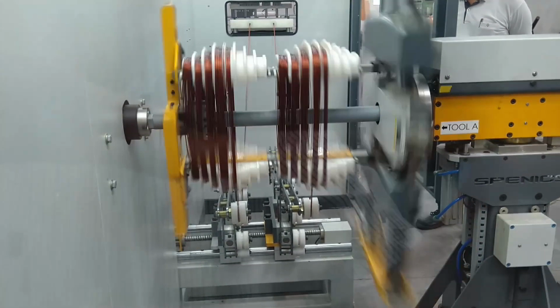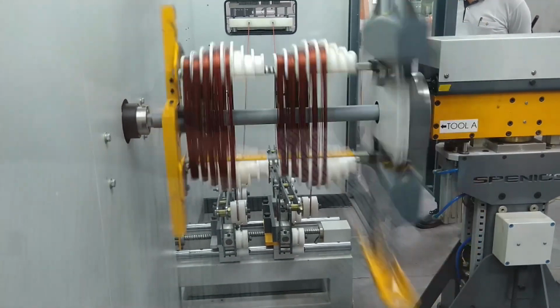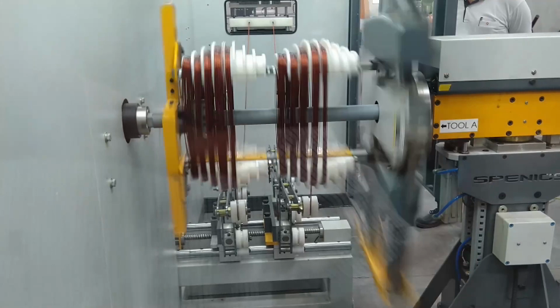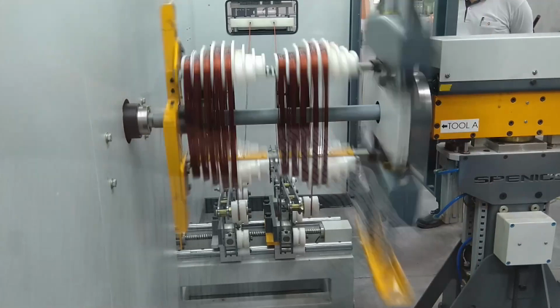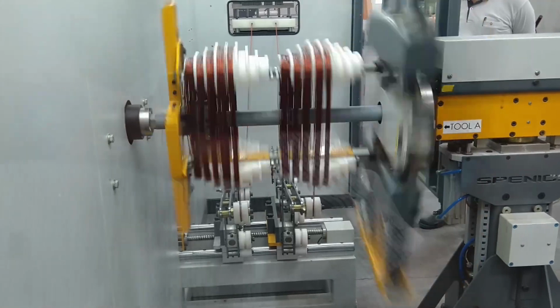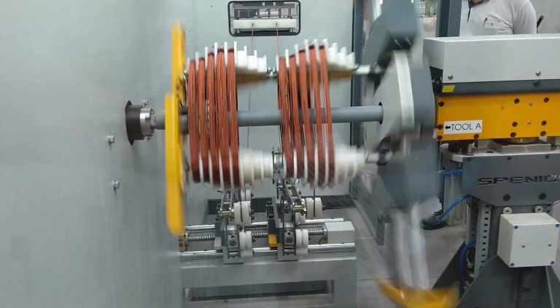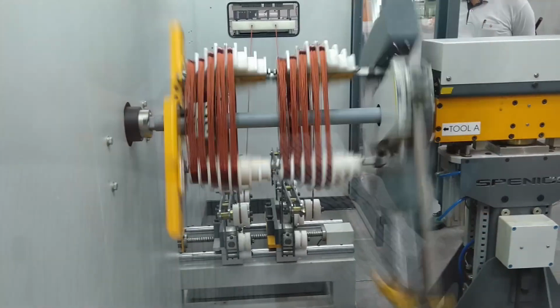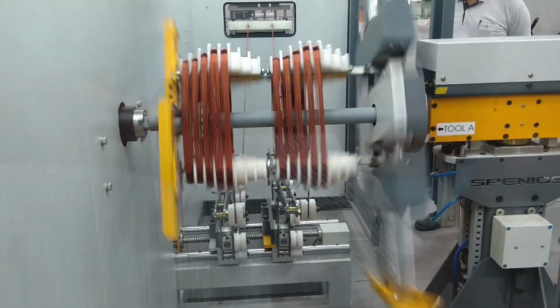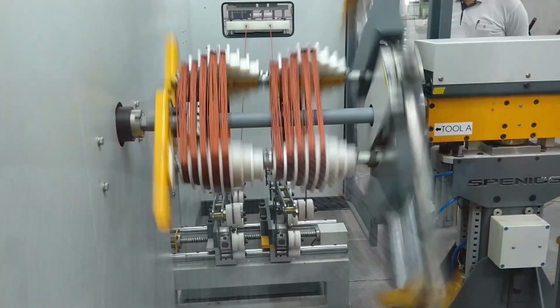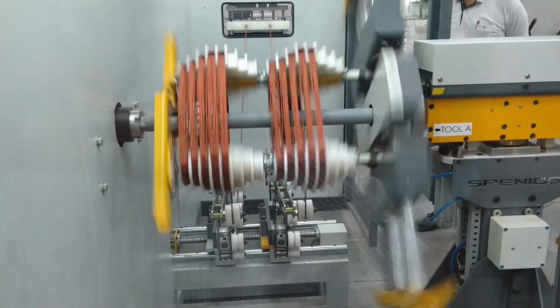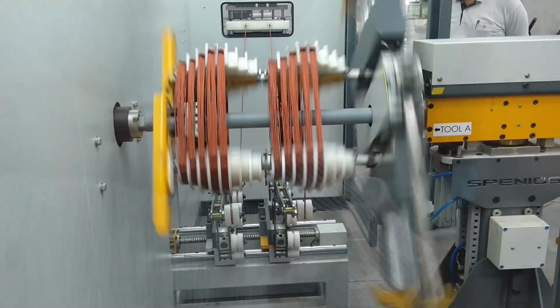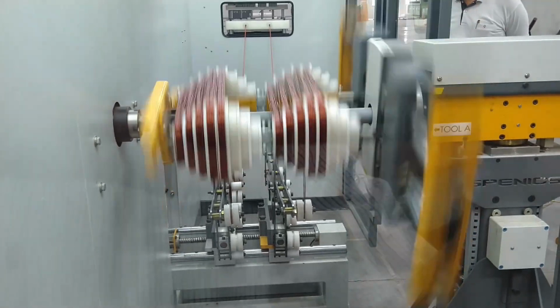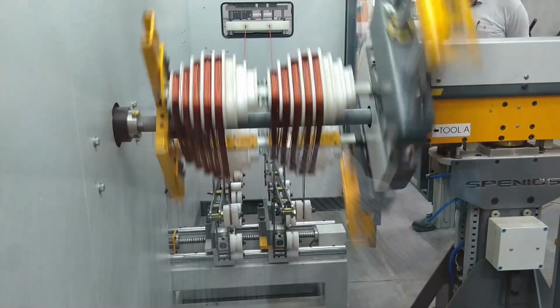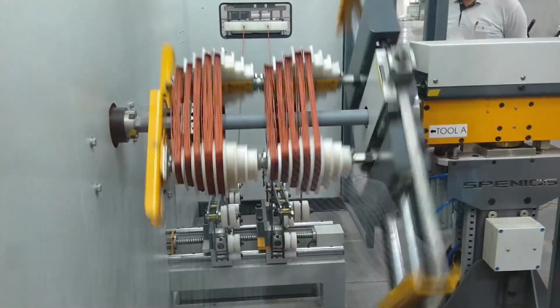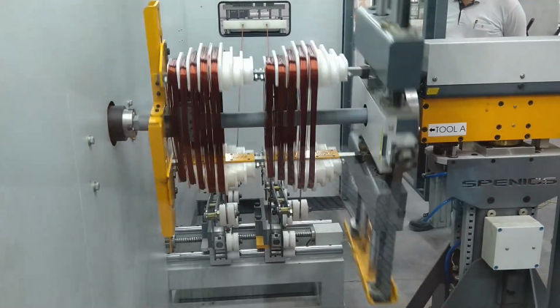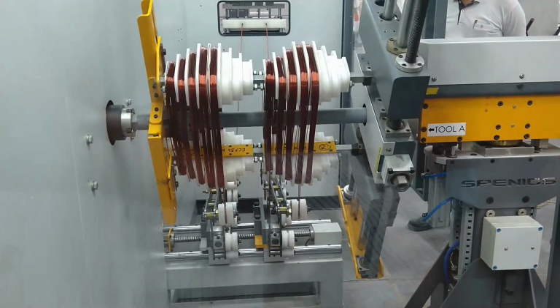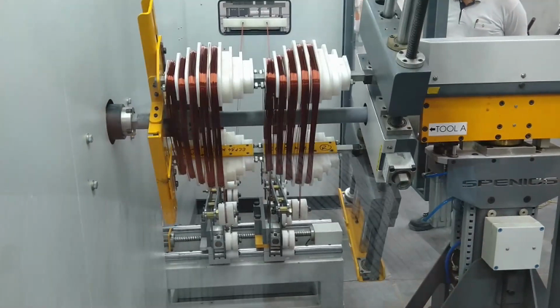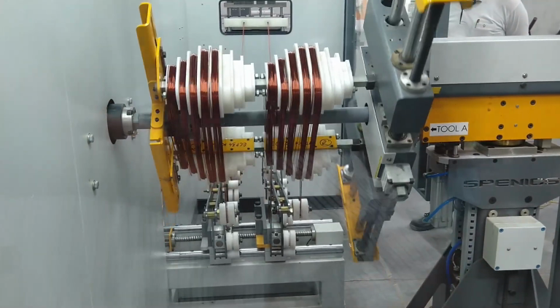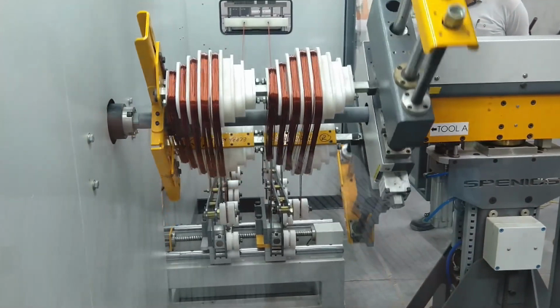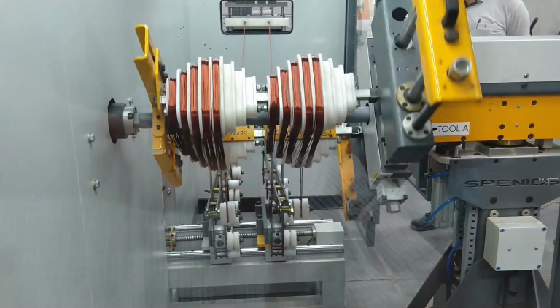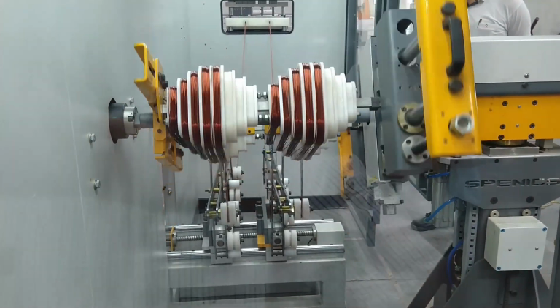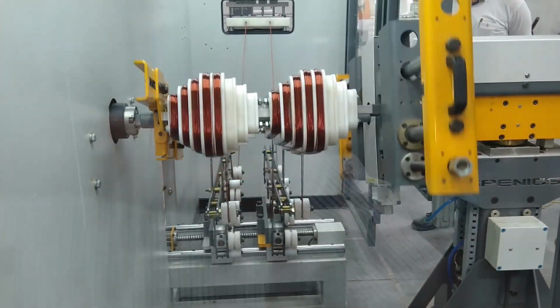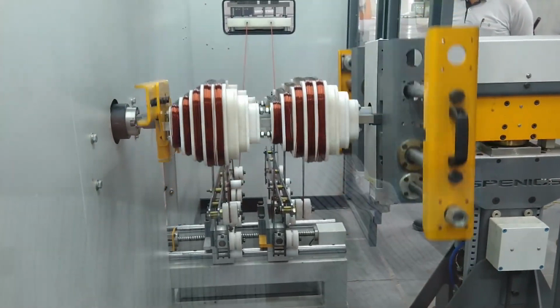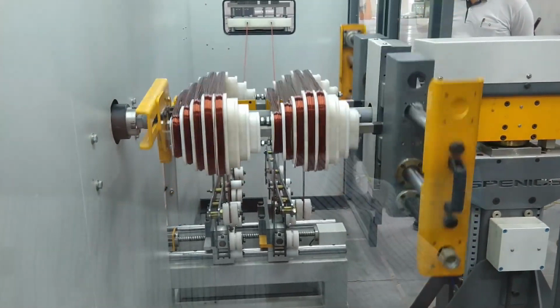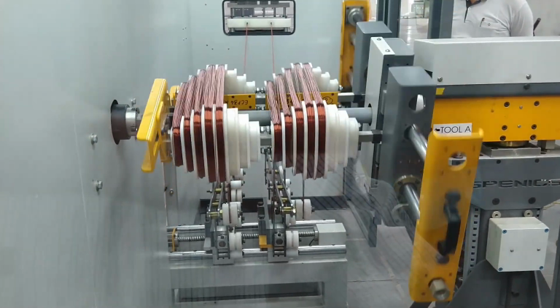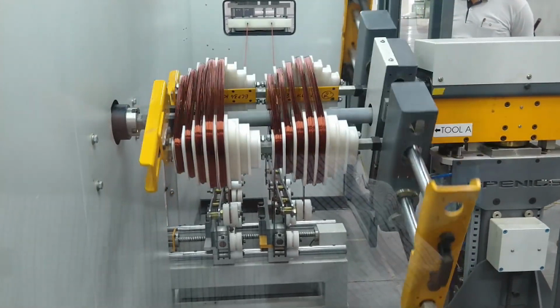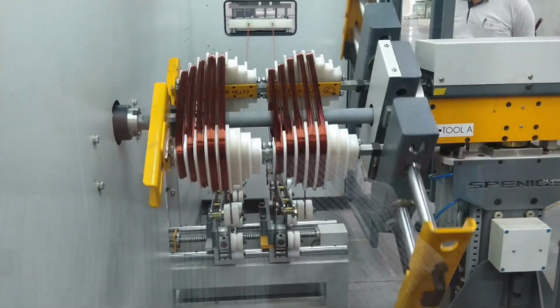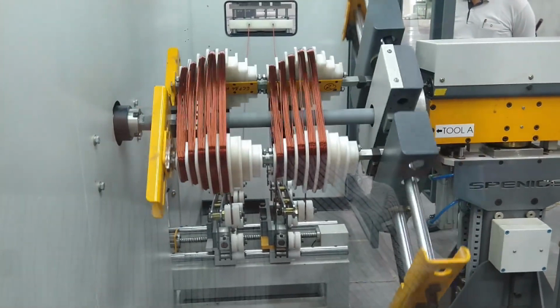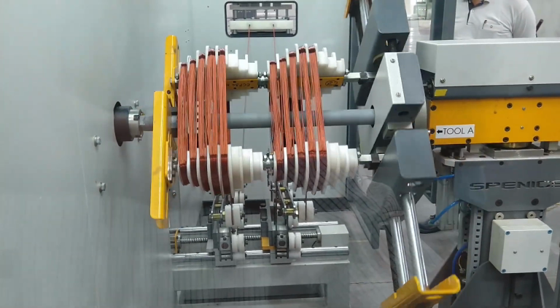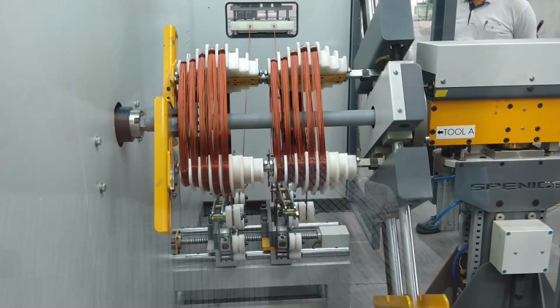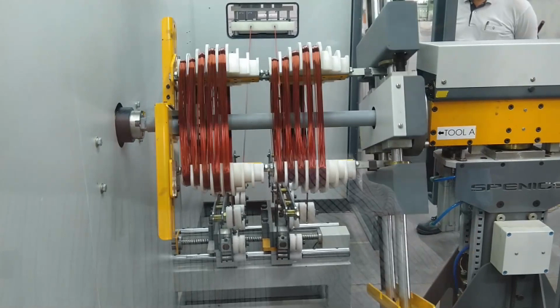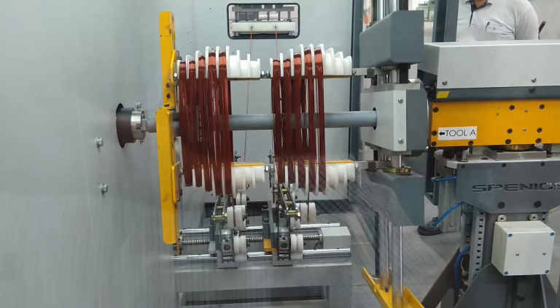Doors are kept closed during winding for operator safety. The machine has interlocks for door opening during the cycle.